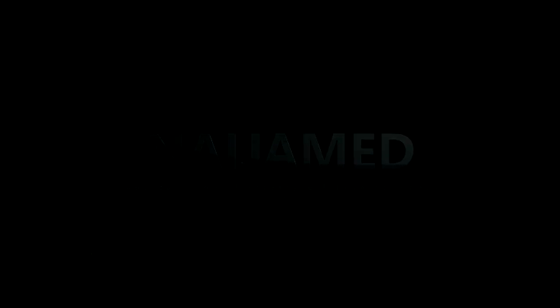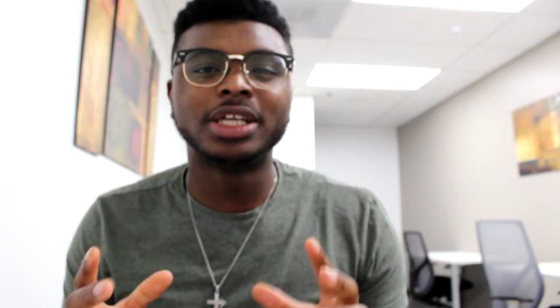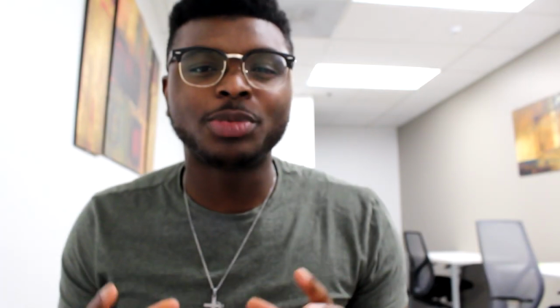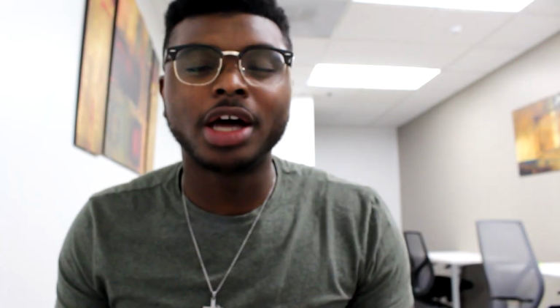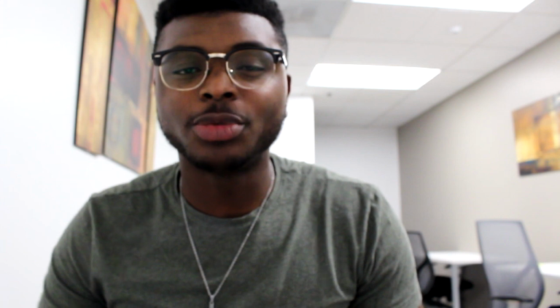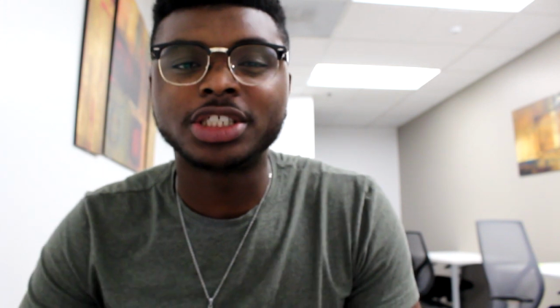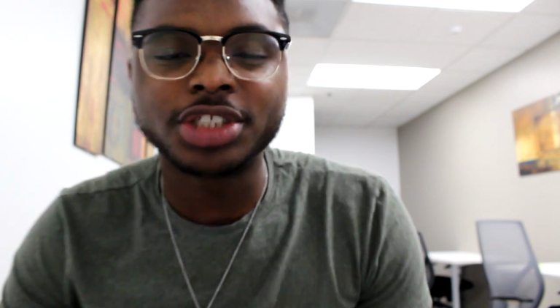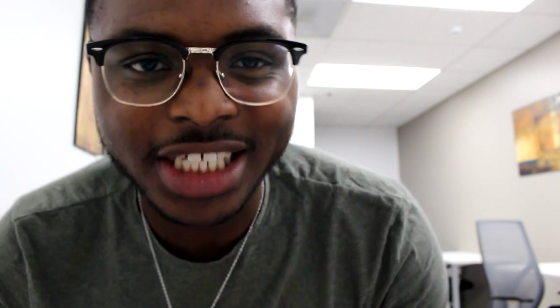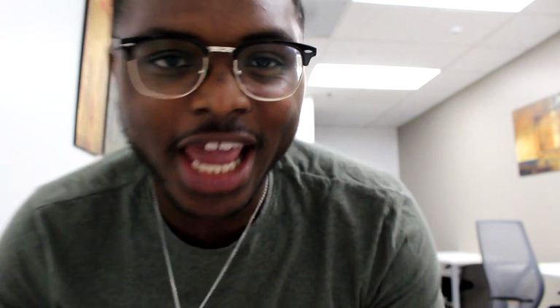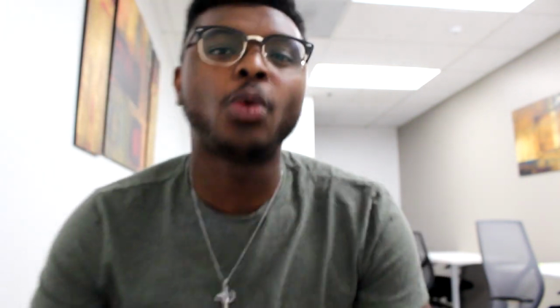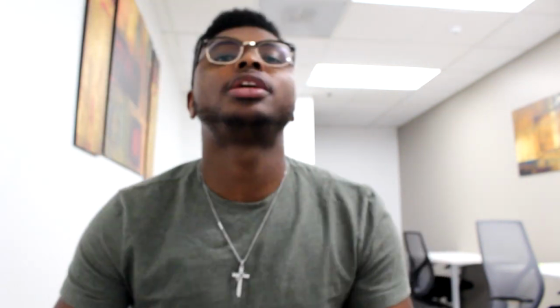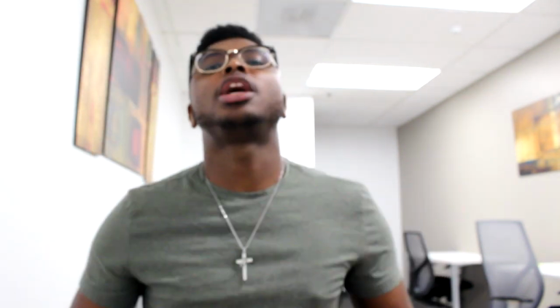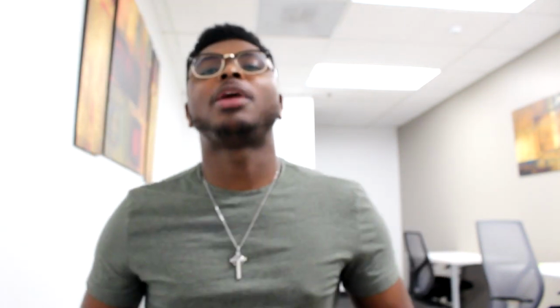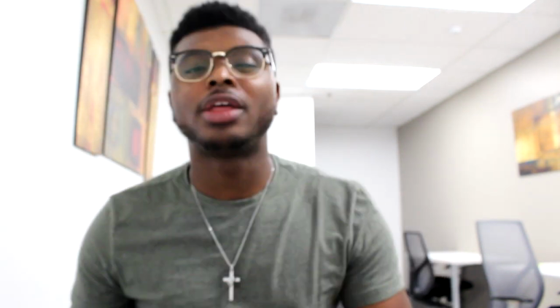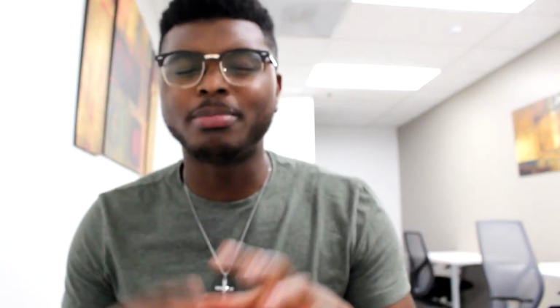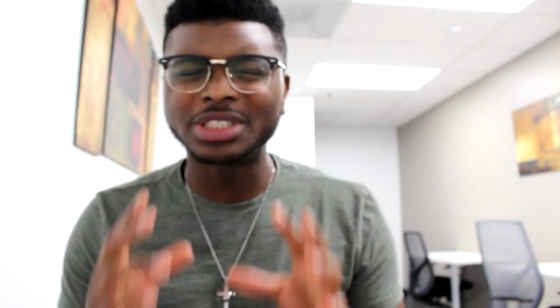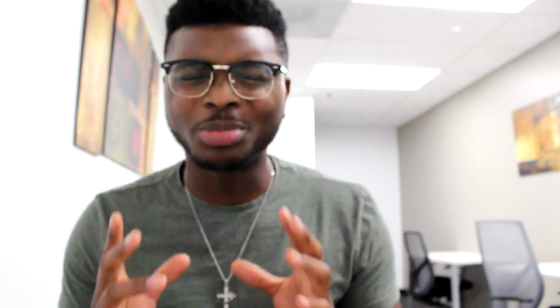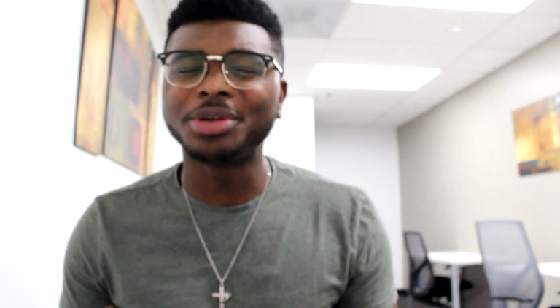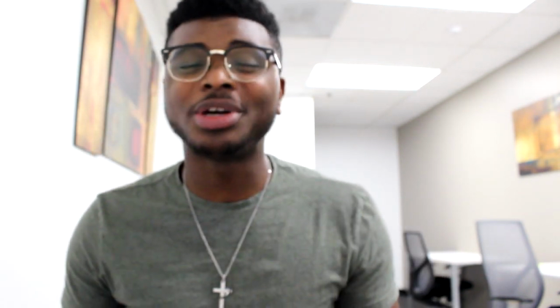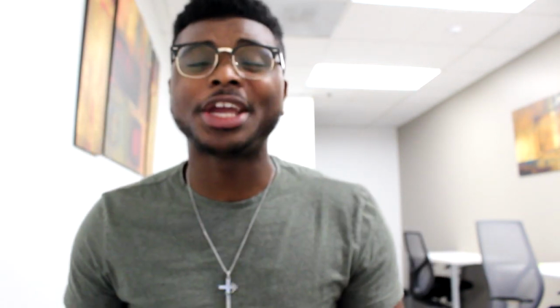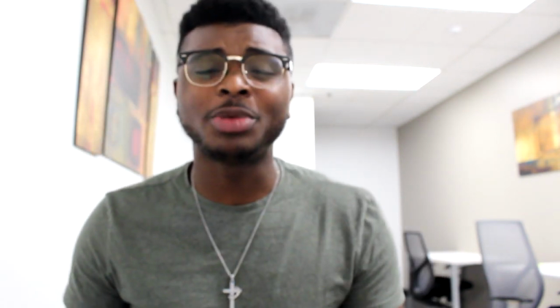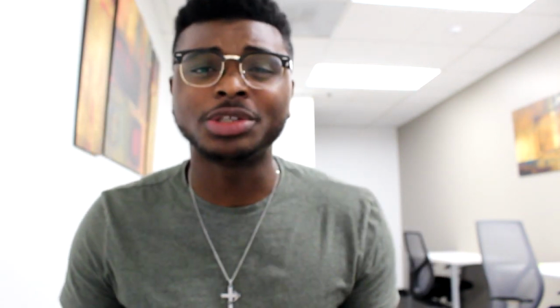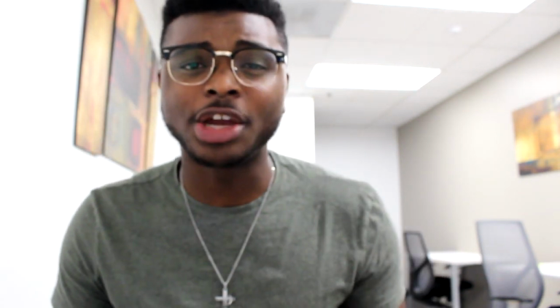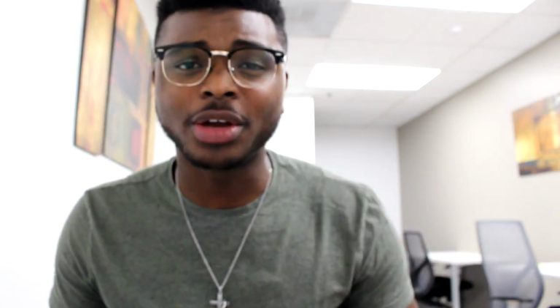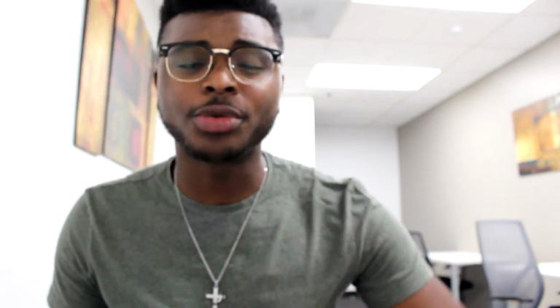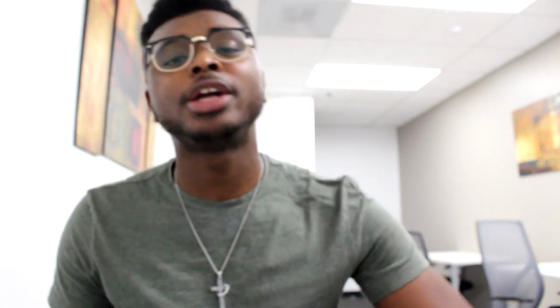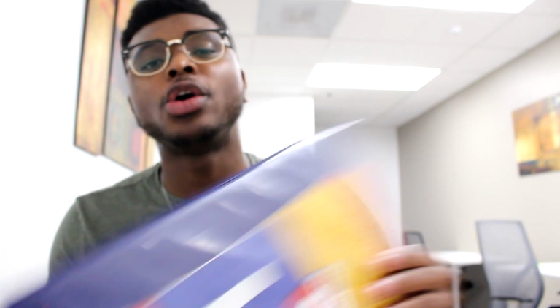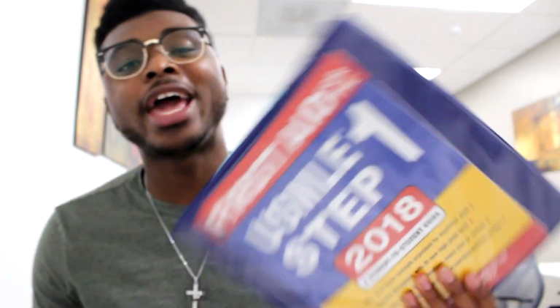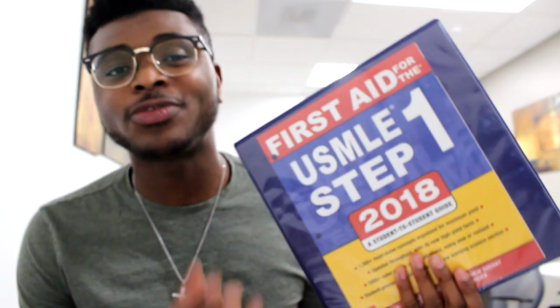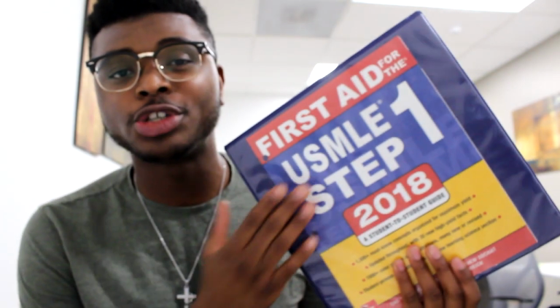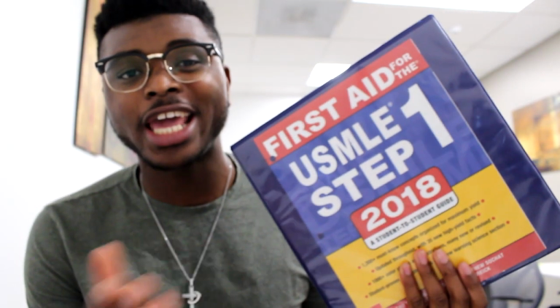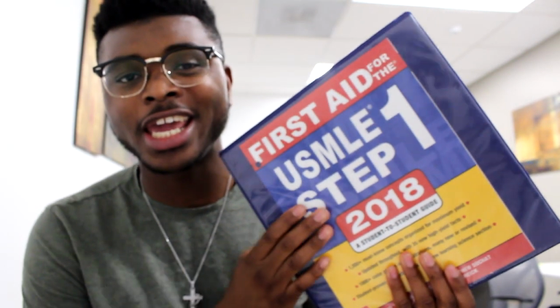What is up y'all? It's your boy Tochi and today I wanted to talk about one of the most important books that you're going to be using in your medical career, known as First Aid.